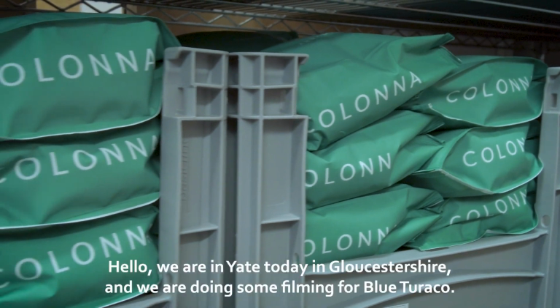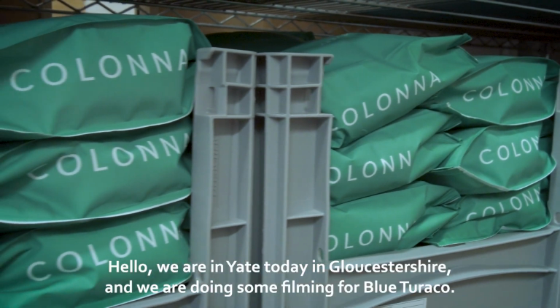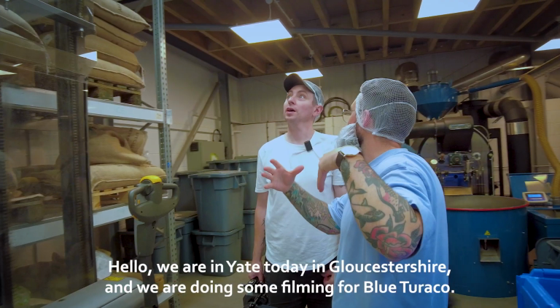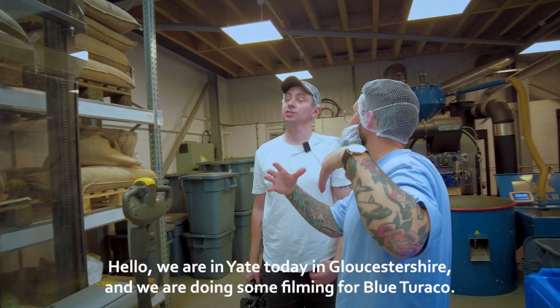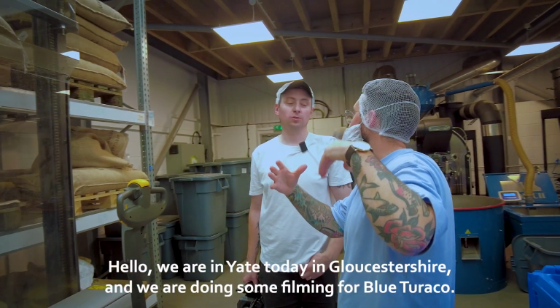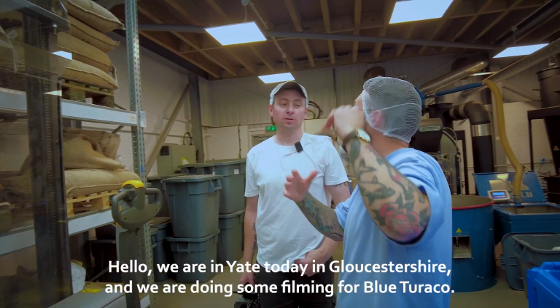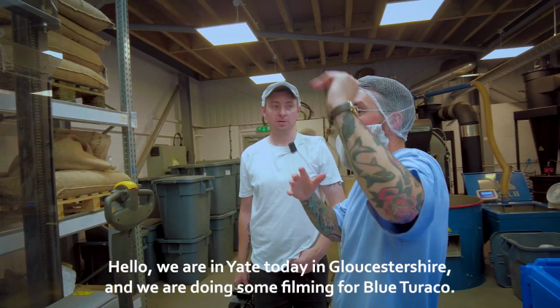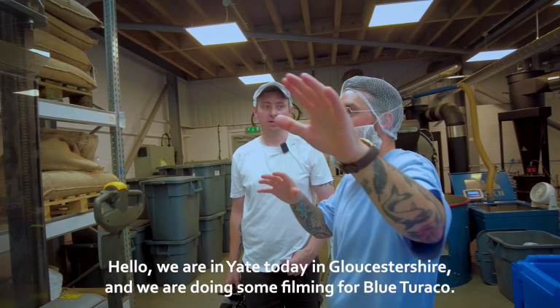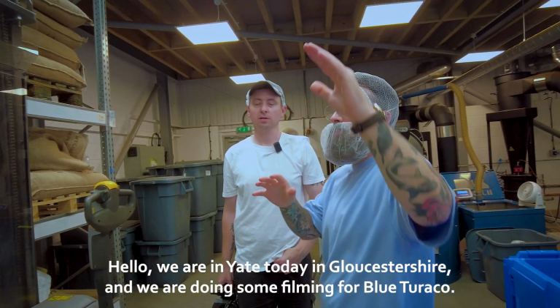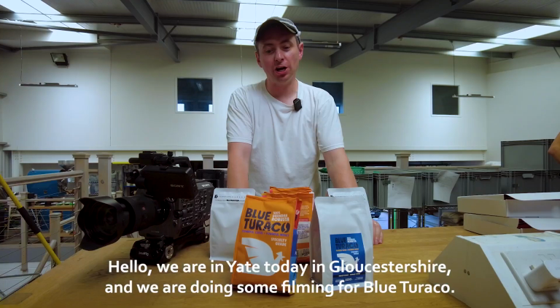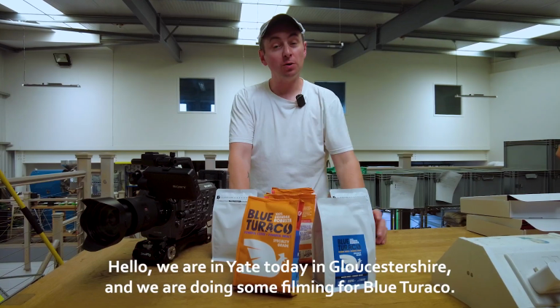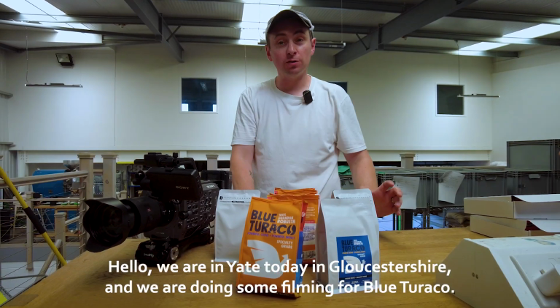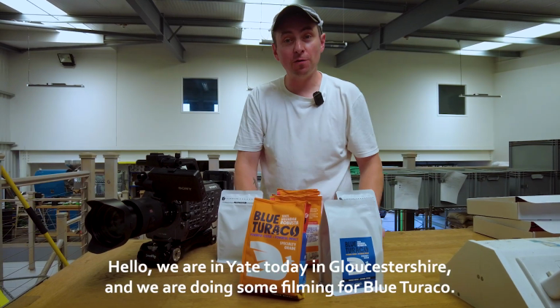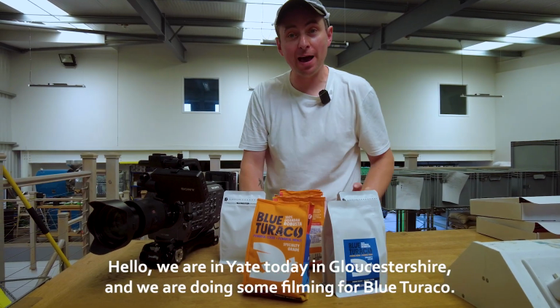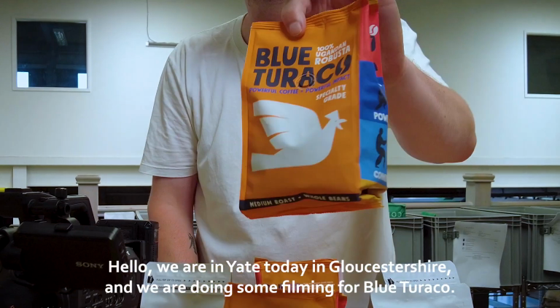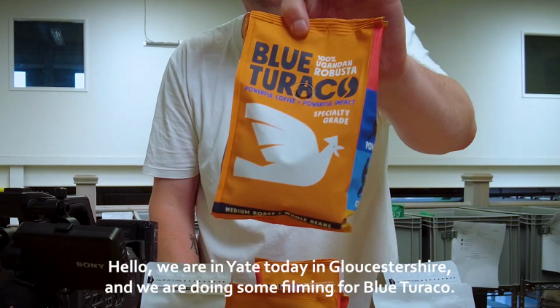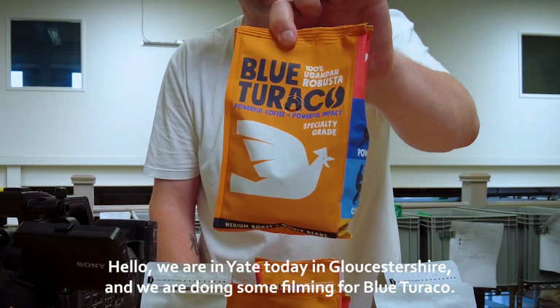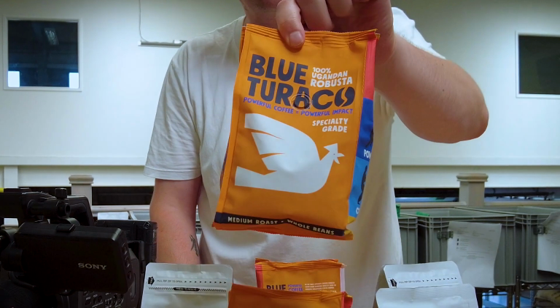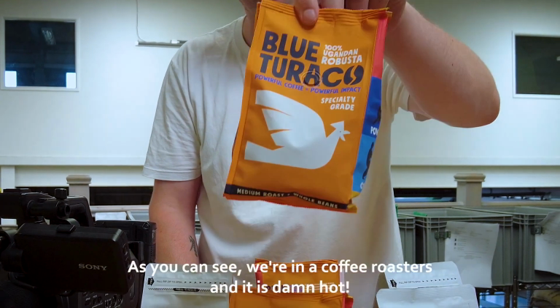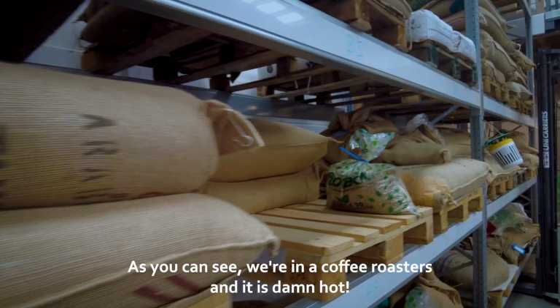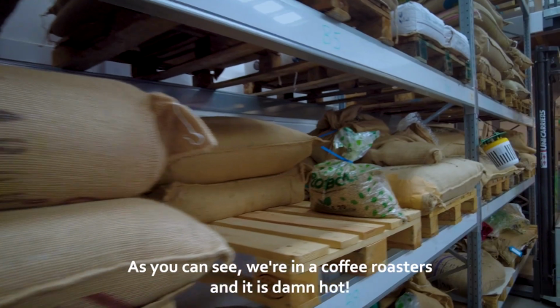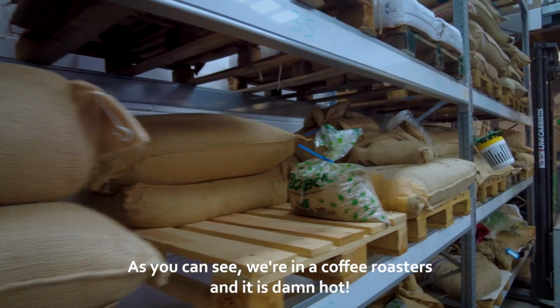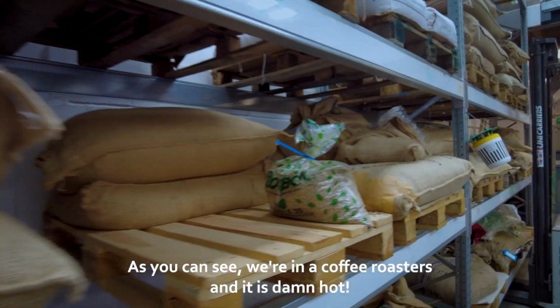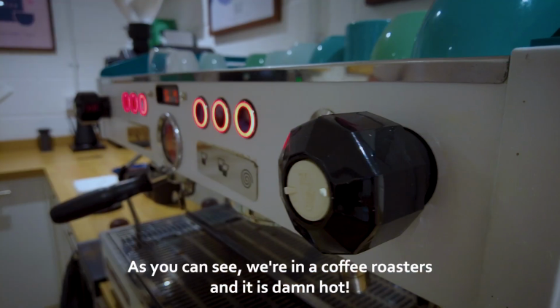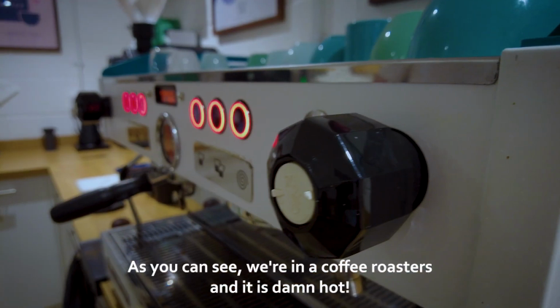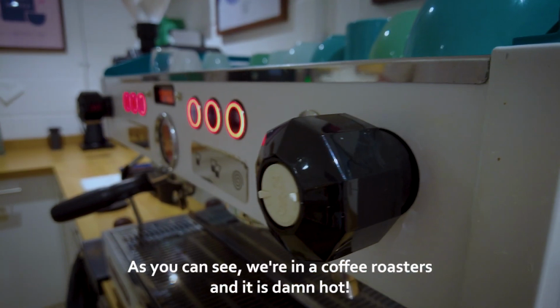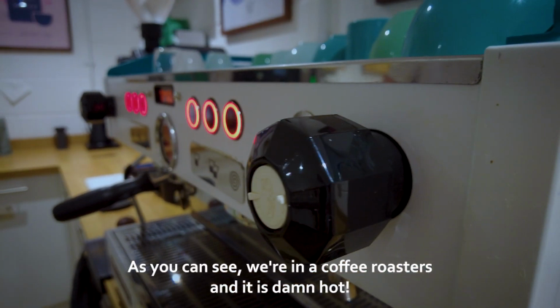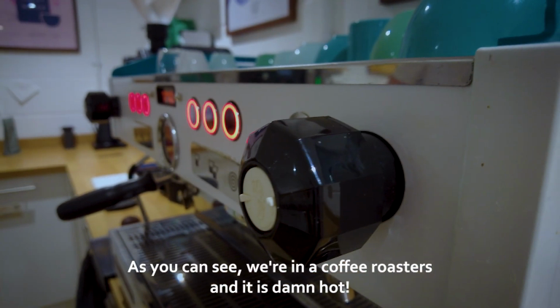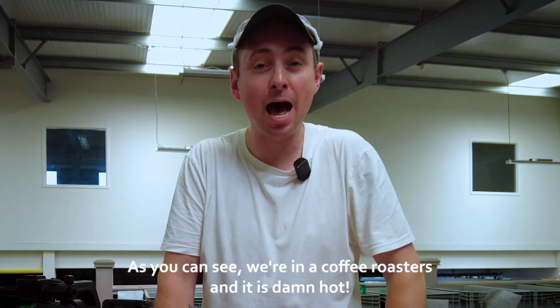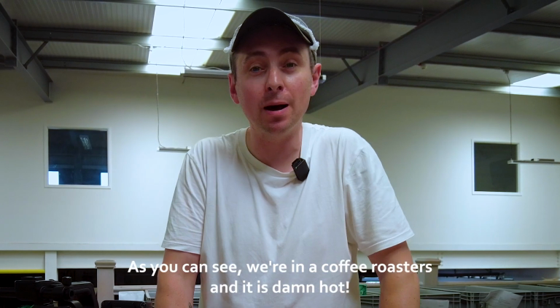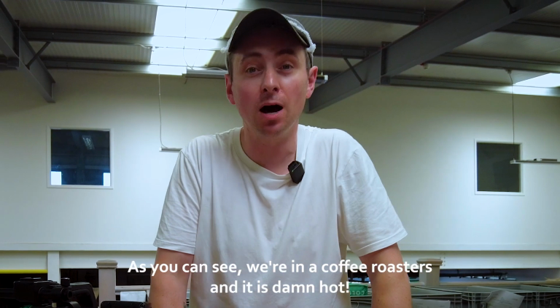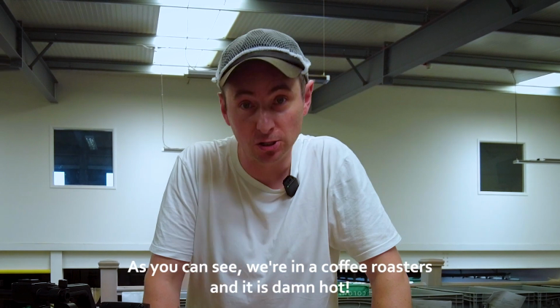Hello, we are in Yate today in Gloucestershire and we're doing some filming for Gluturico. As you can see, we're in a coffee roasters and it is damn hot.